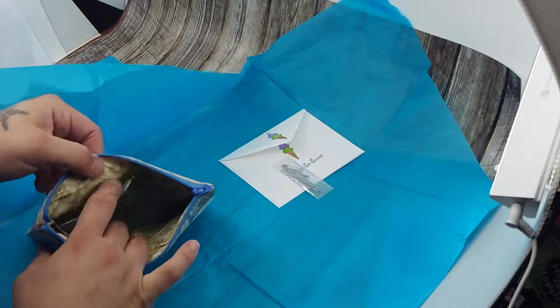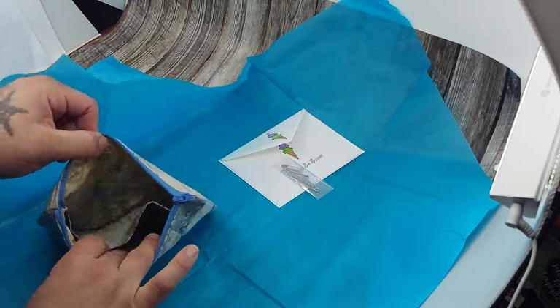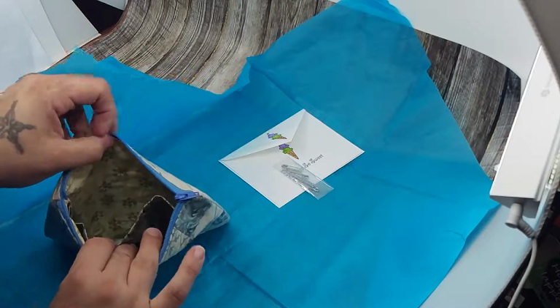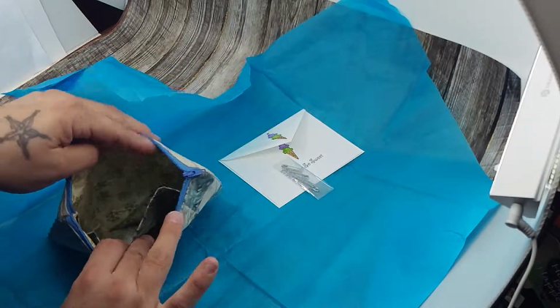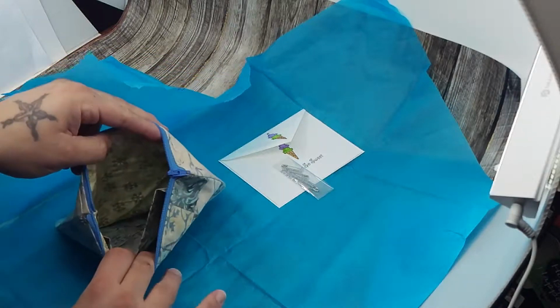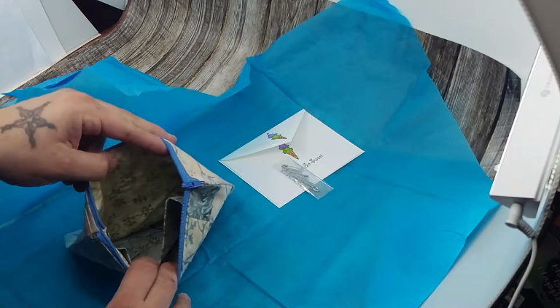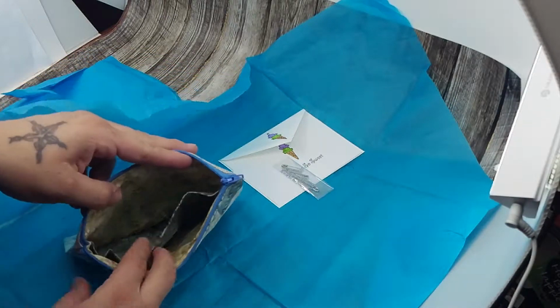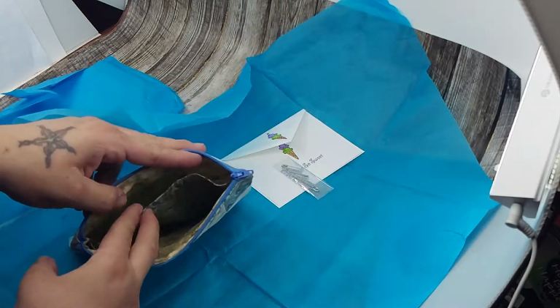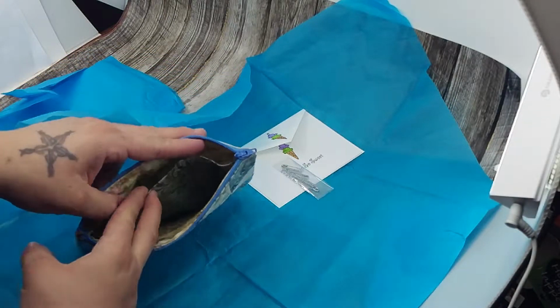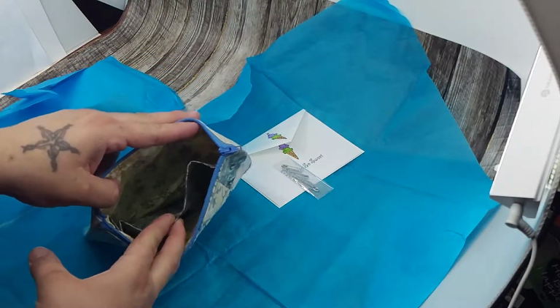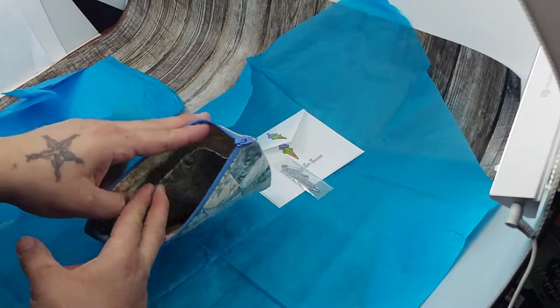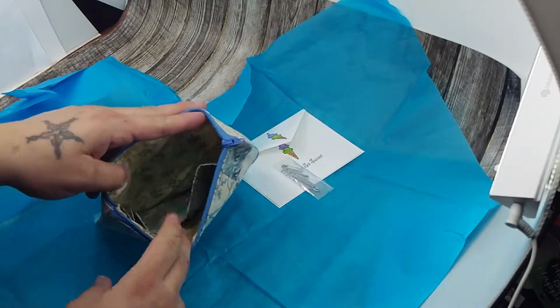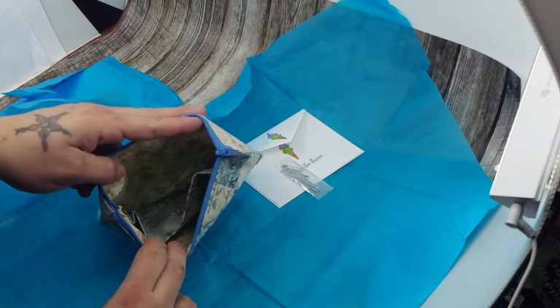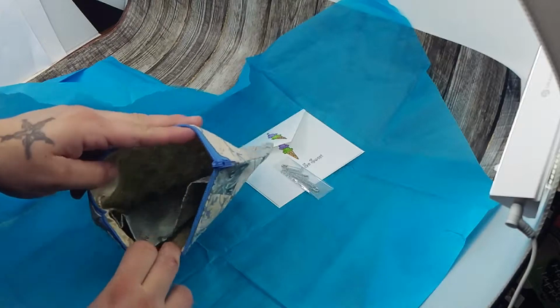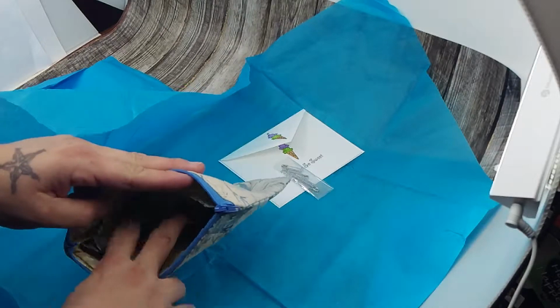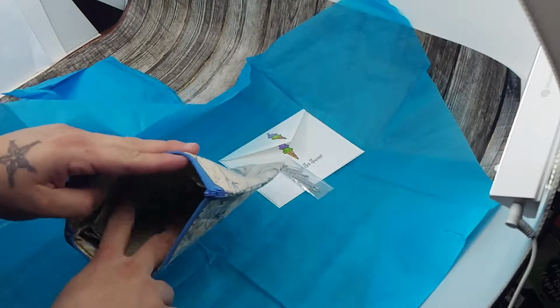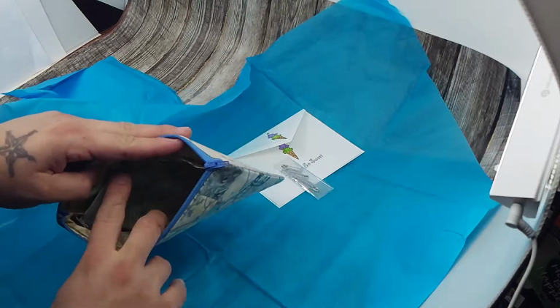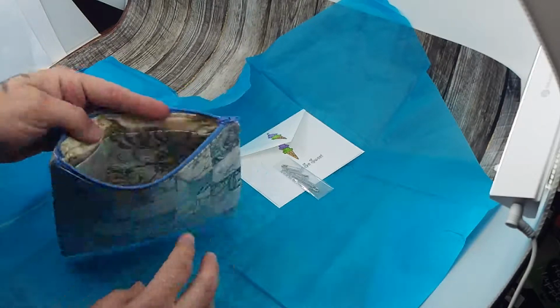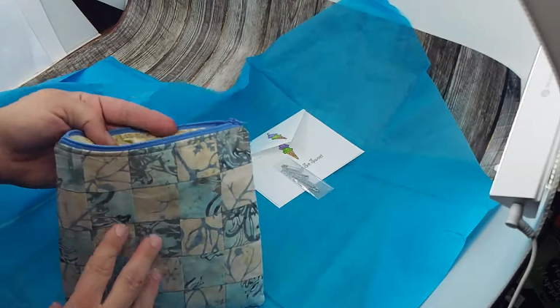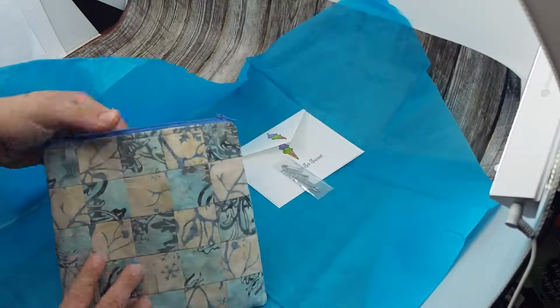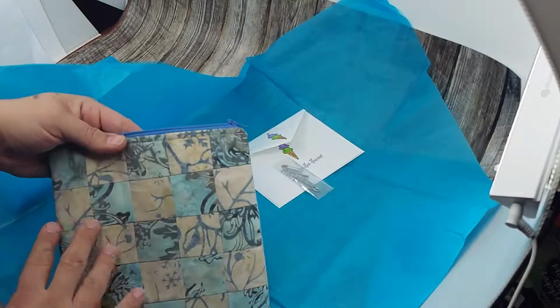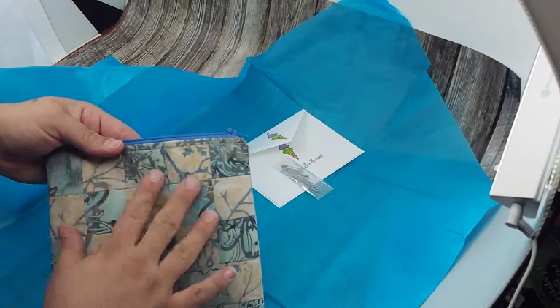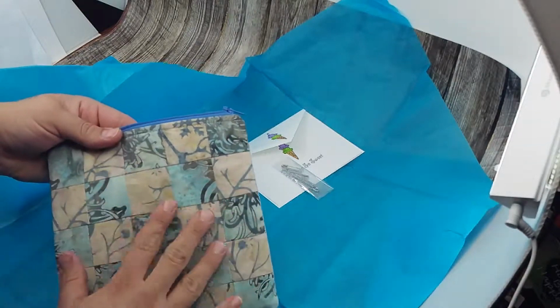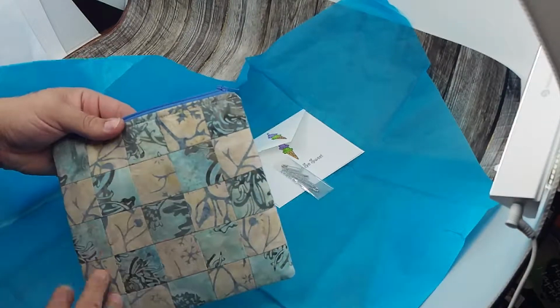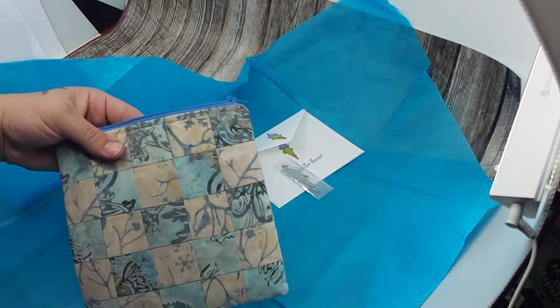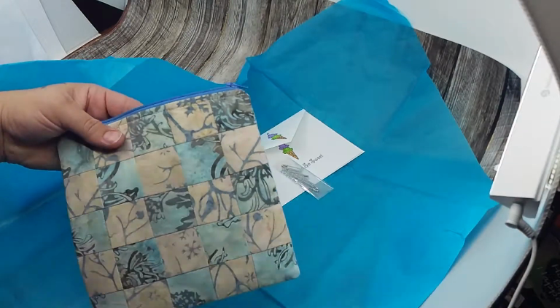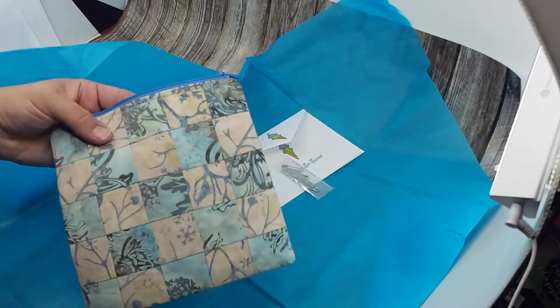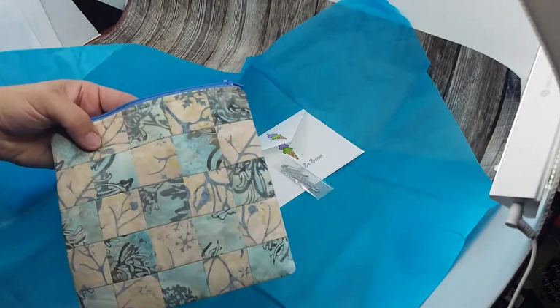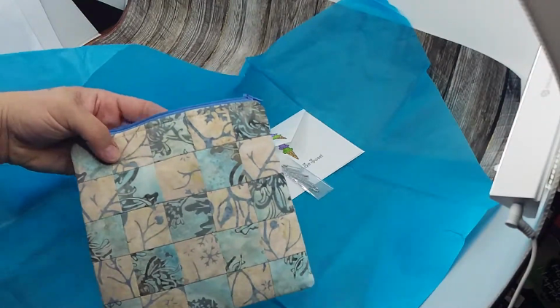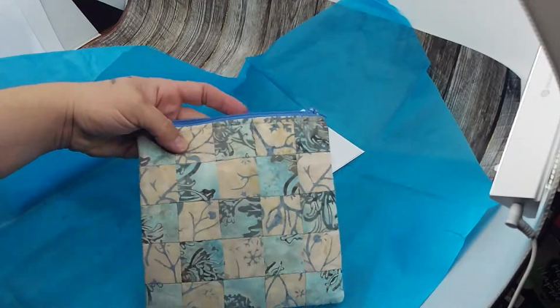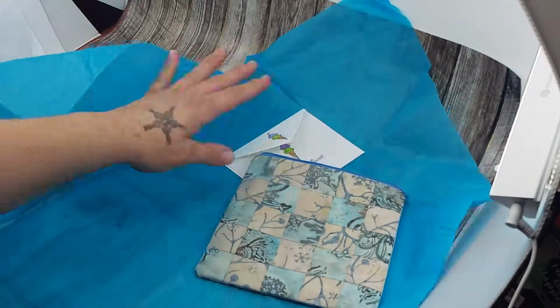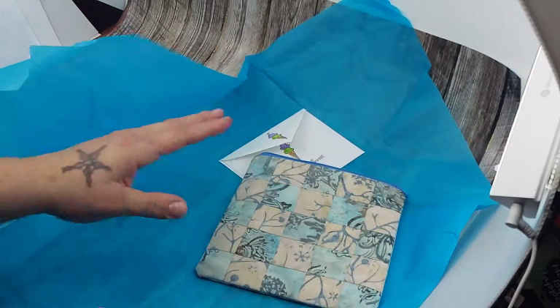And then this awesome little beauty is just a little notions pouch or a little project bag. It's separated with two sides, and look at all that patchwork she did on the front. That's pretty freaking awesome.